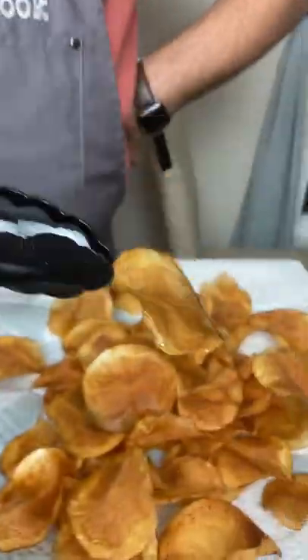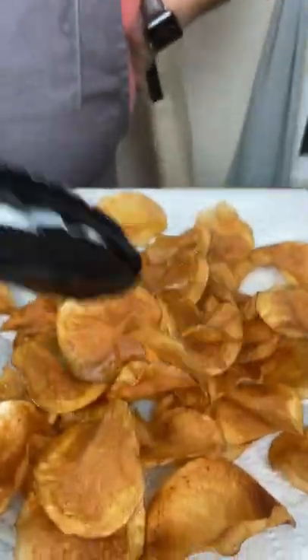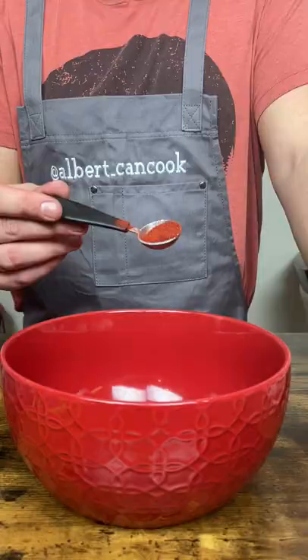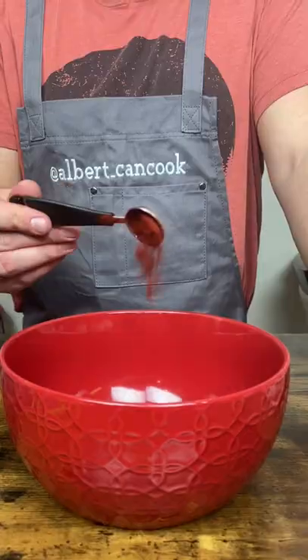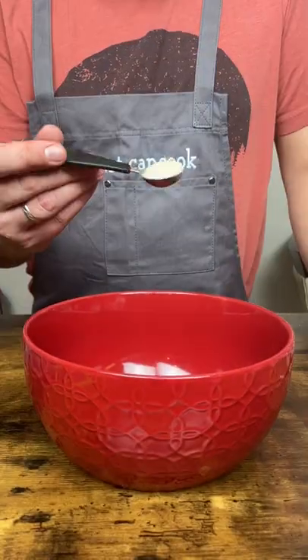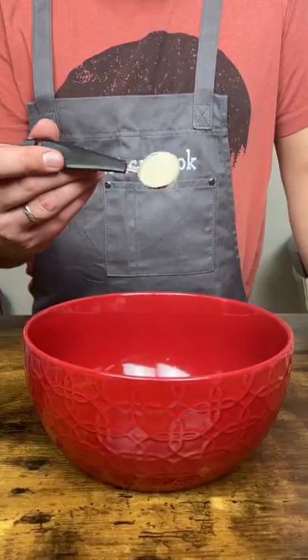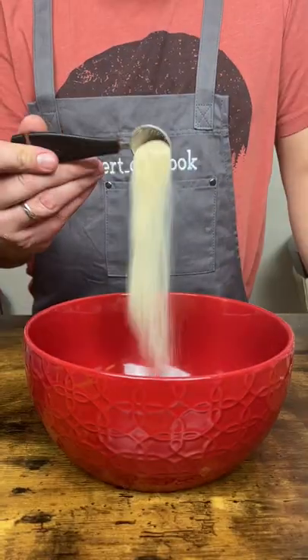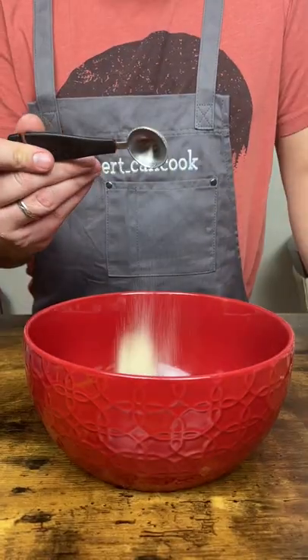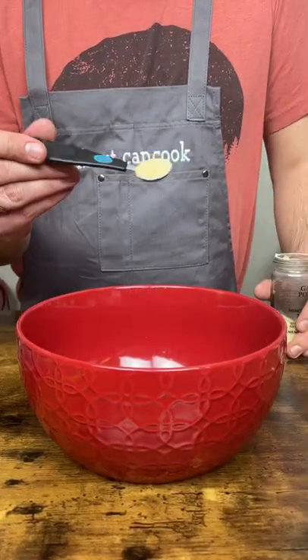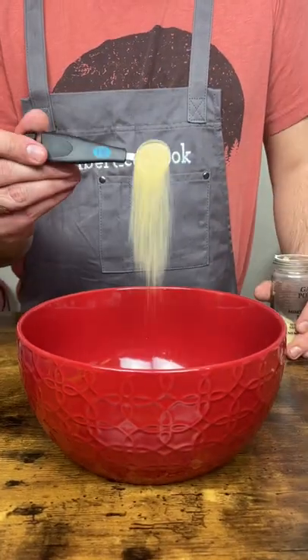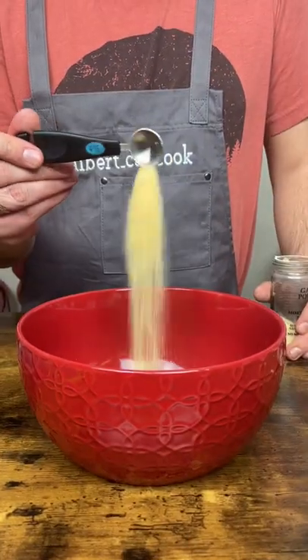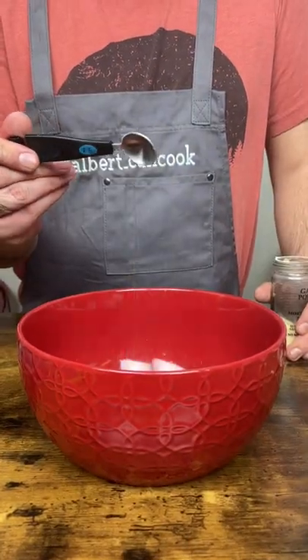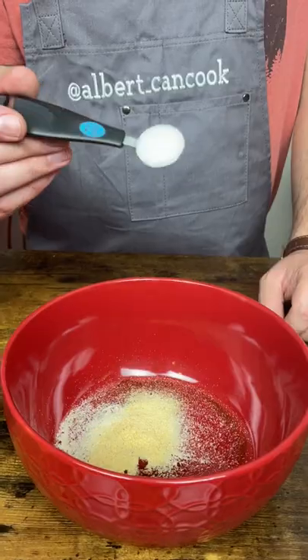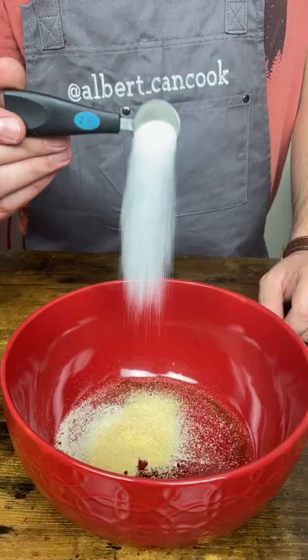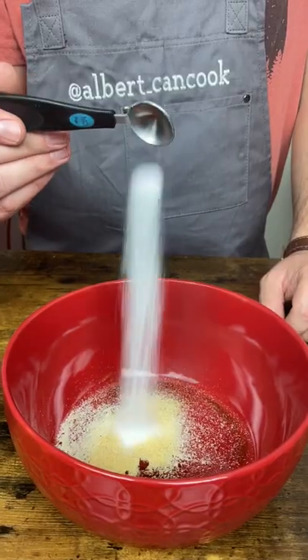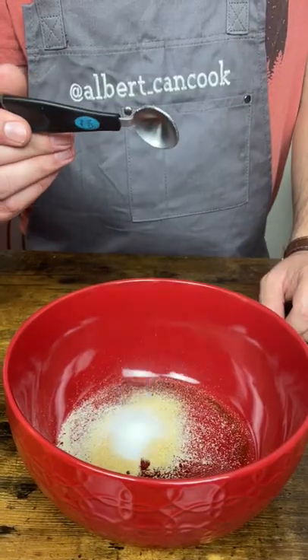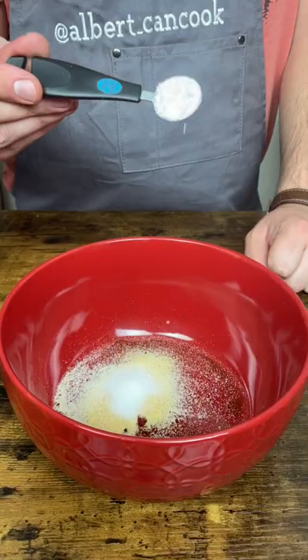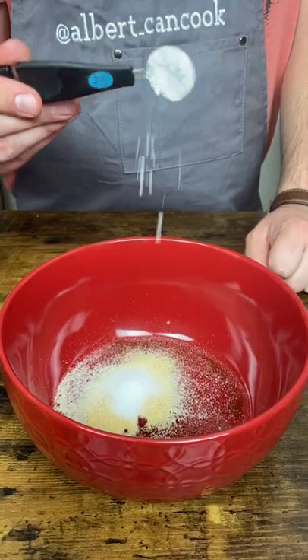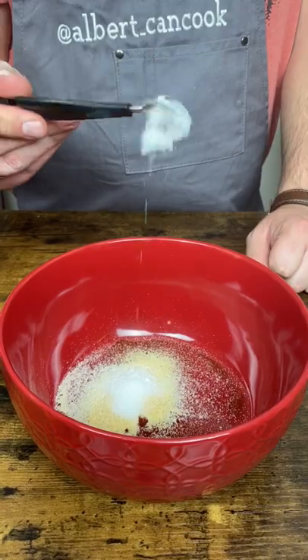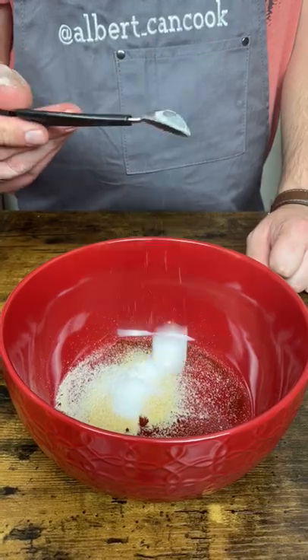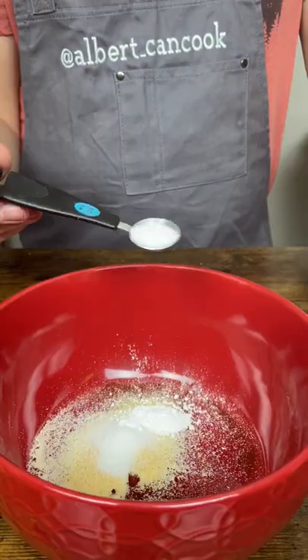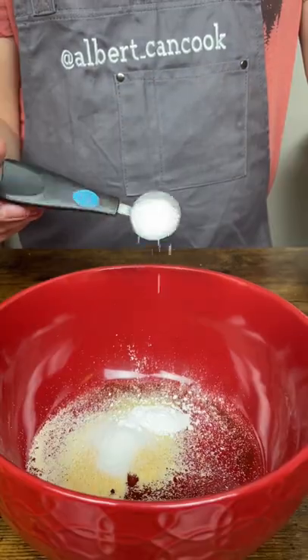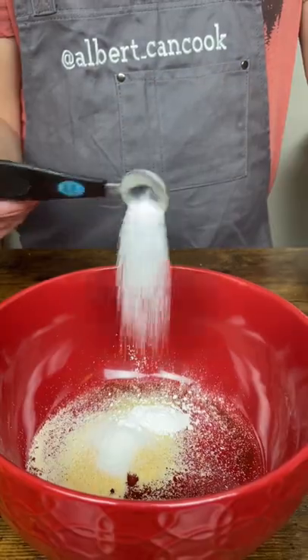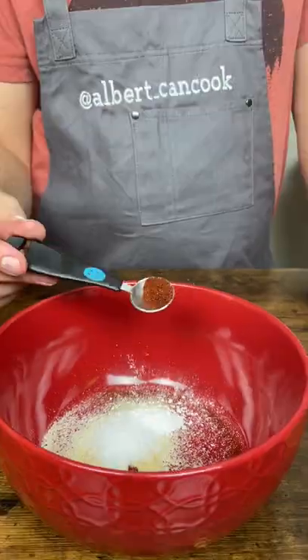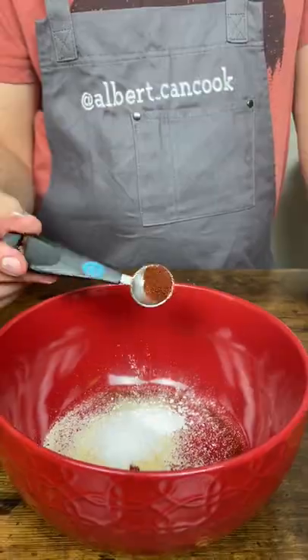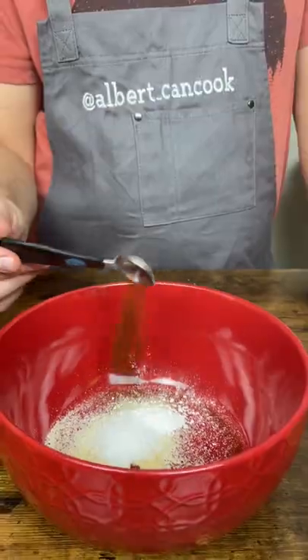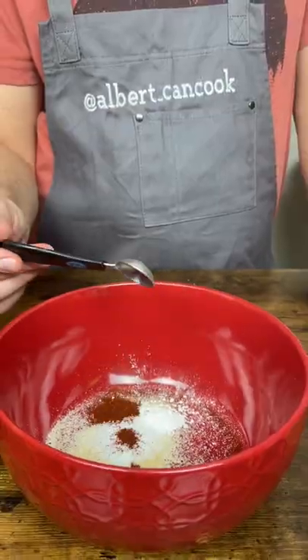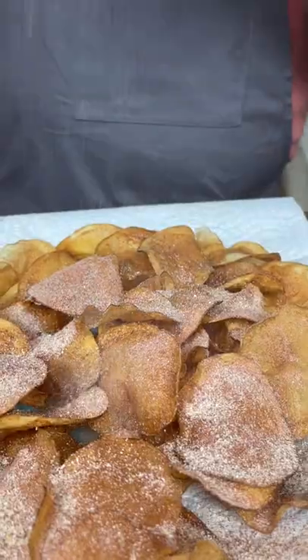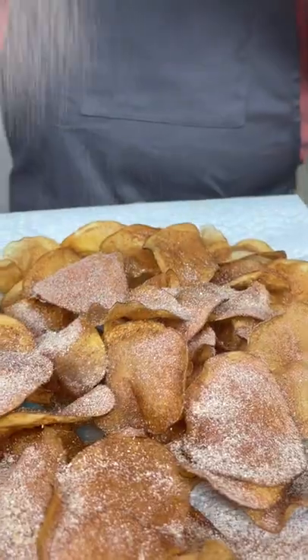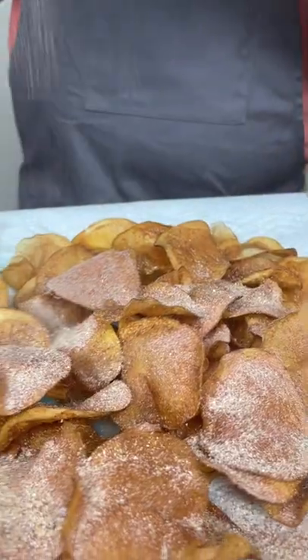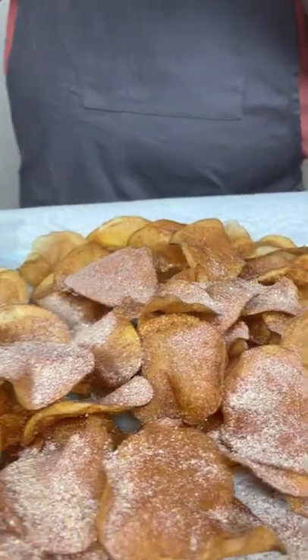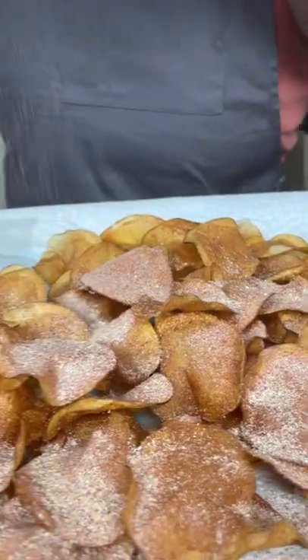For seasoning: paprika, onion powder, garlic powder, powdered sugar, salt, and chili powder.